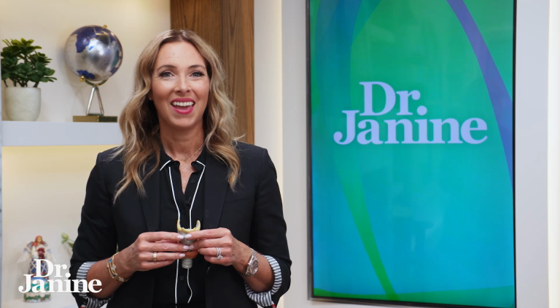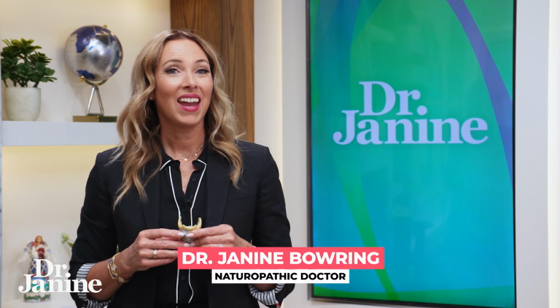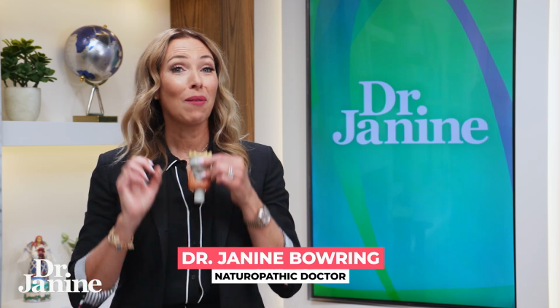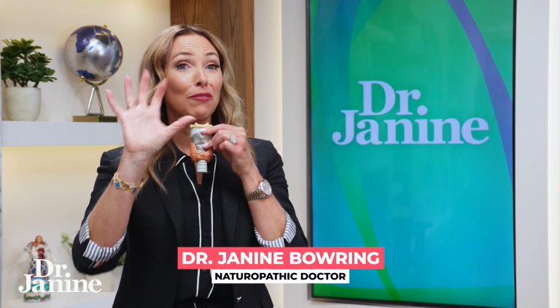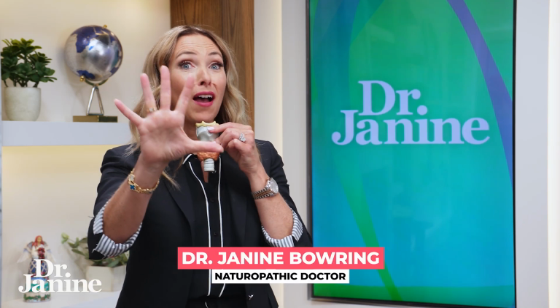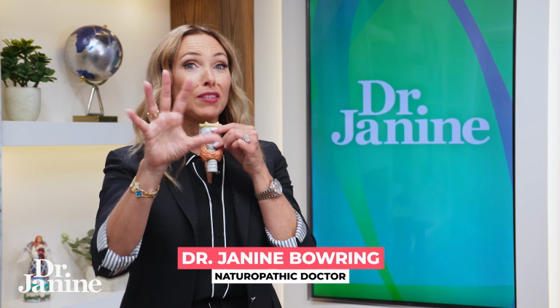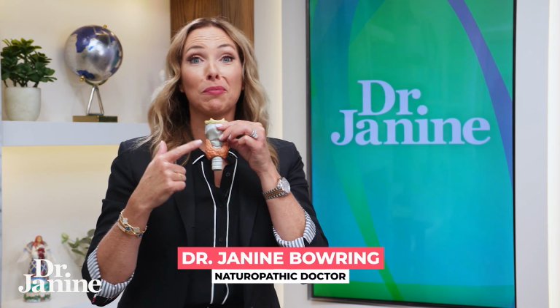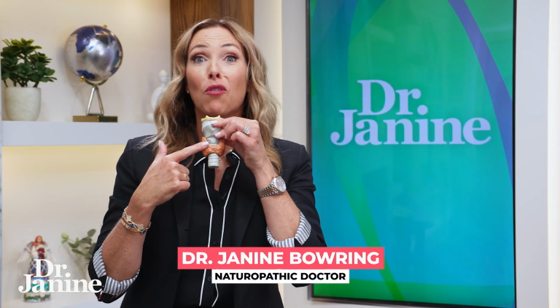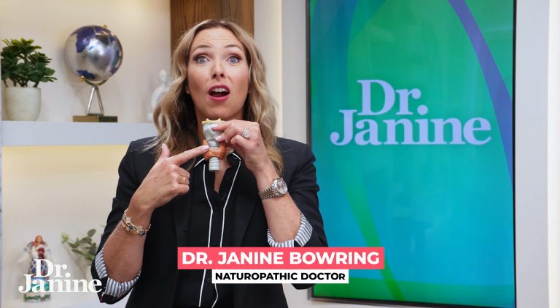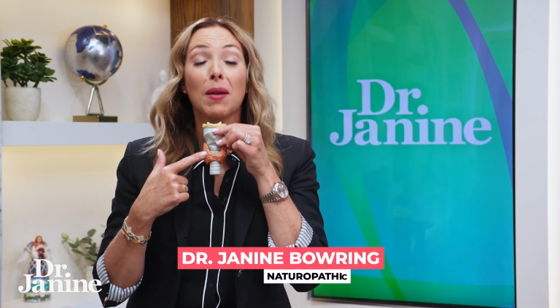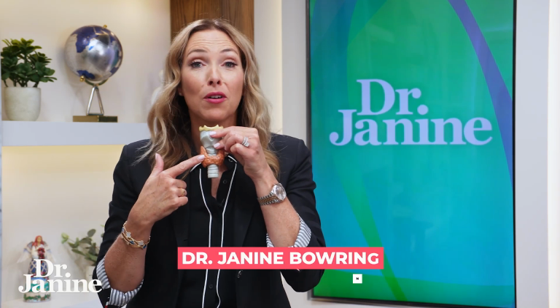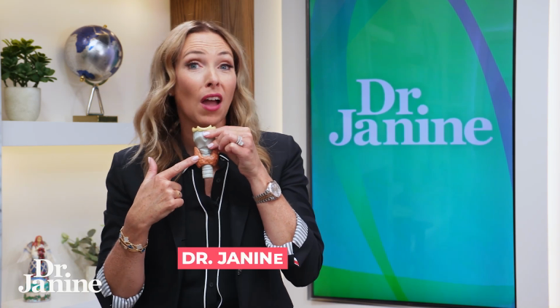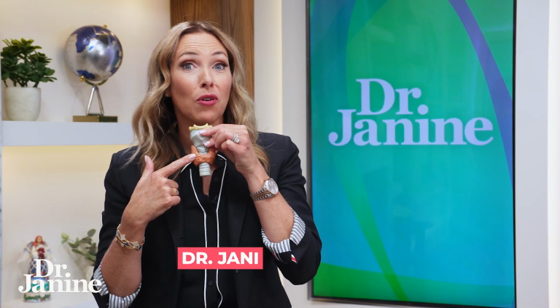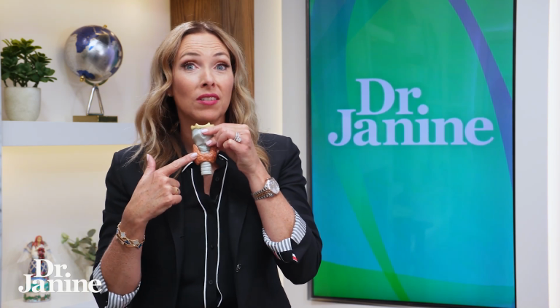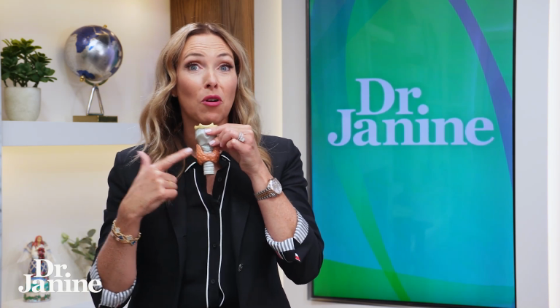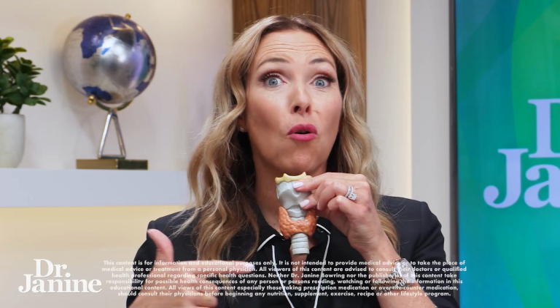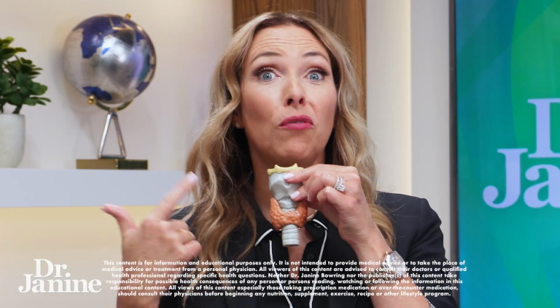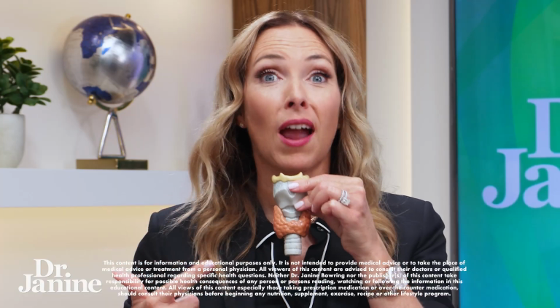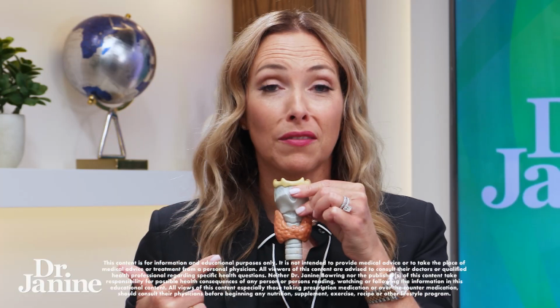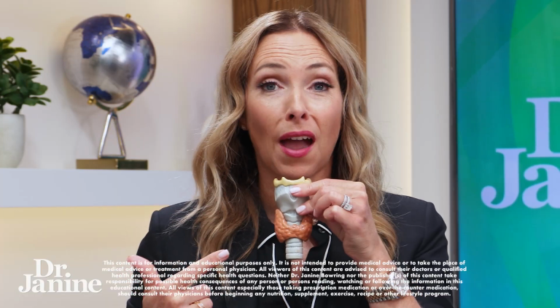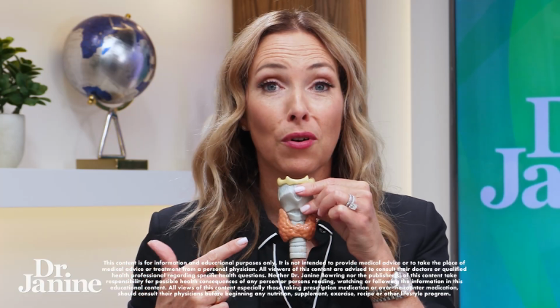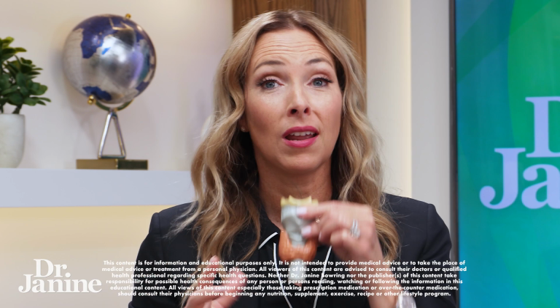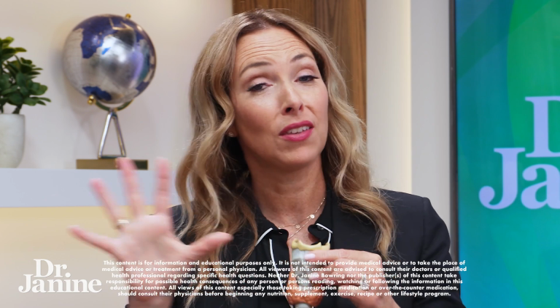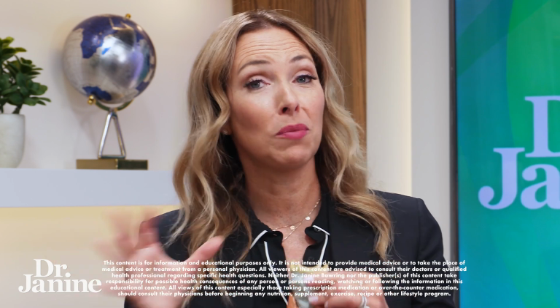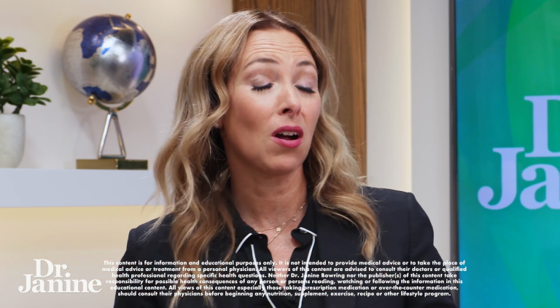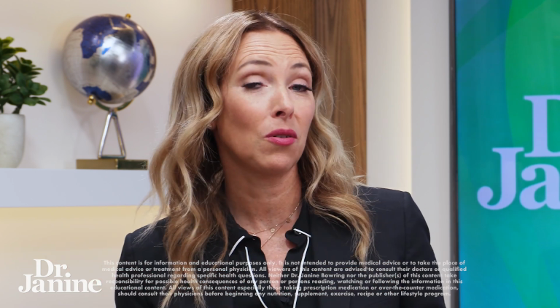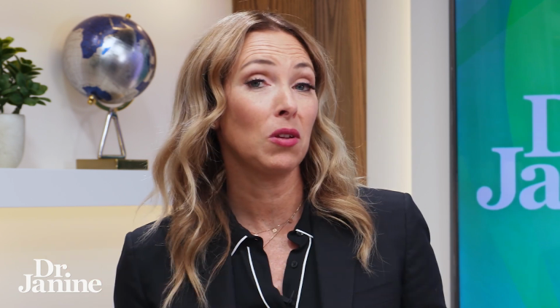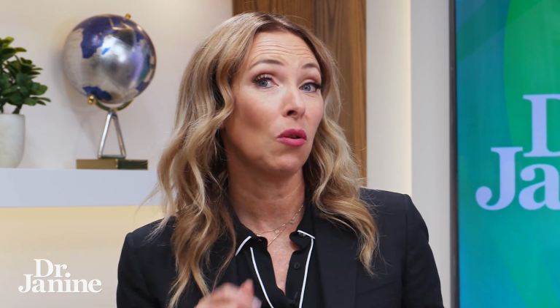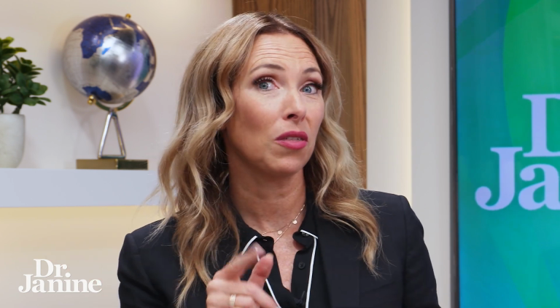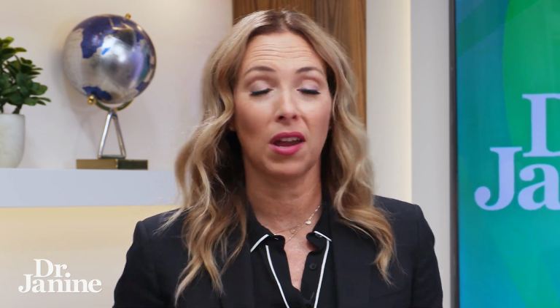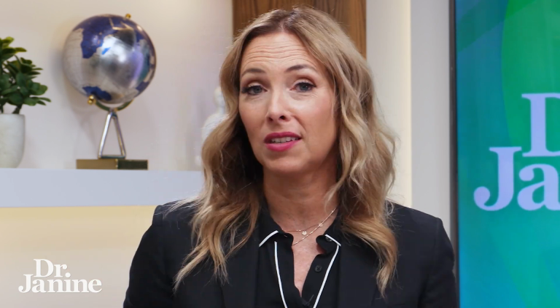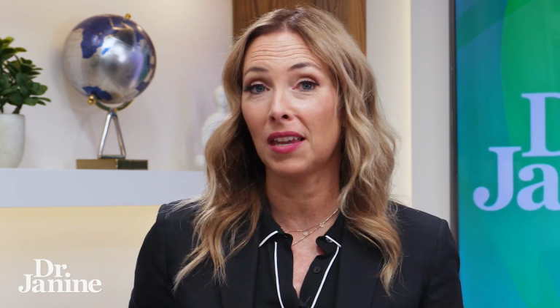Here are my five tips for hyperthyroidism or overactive thyroid. This could be autoimmune with Graves disease.